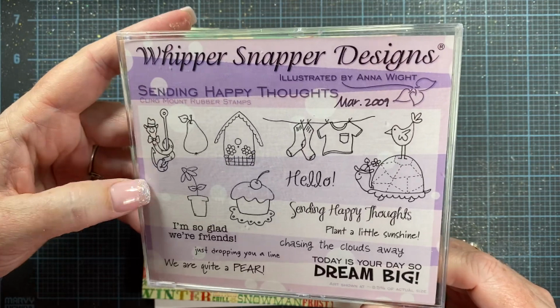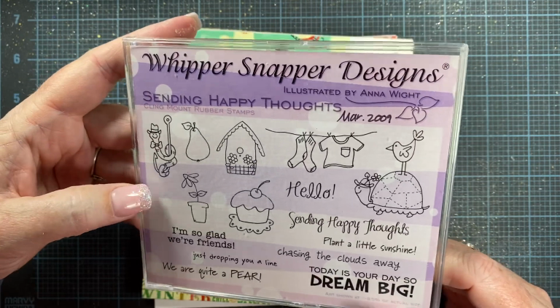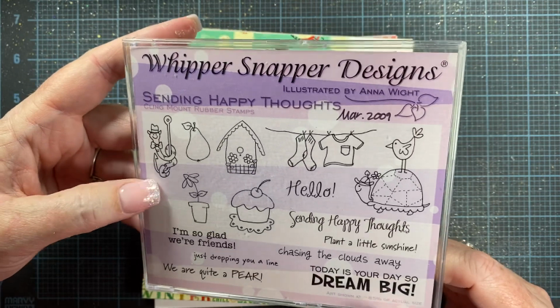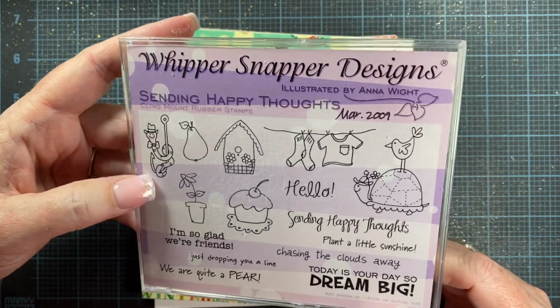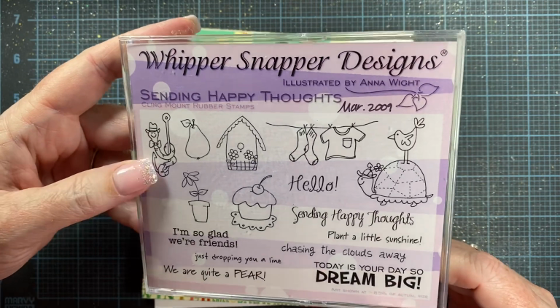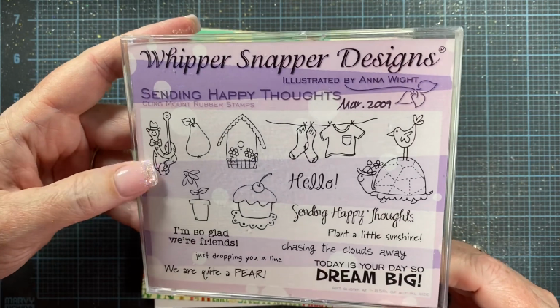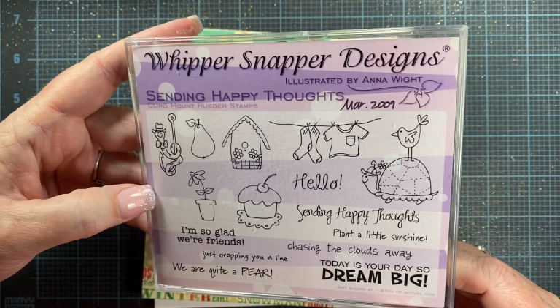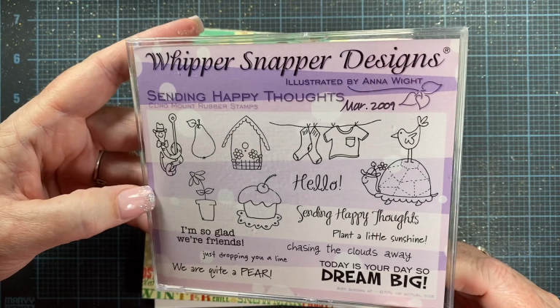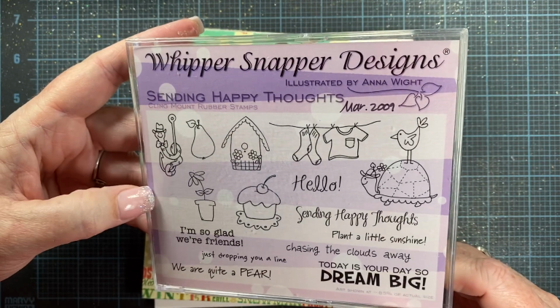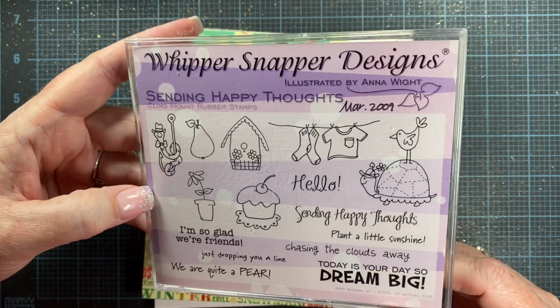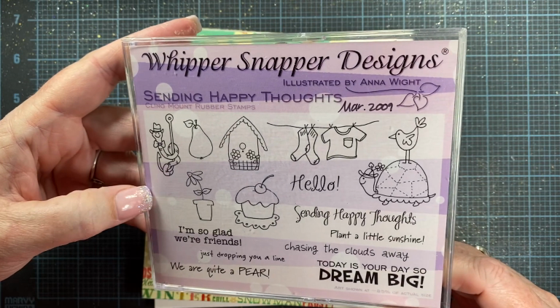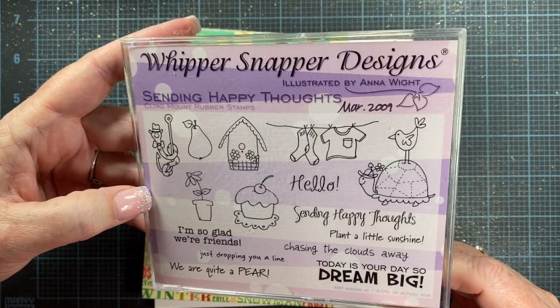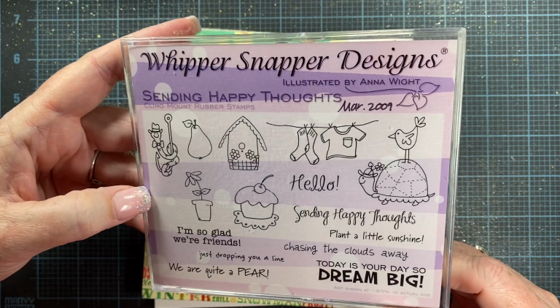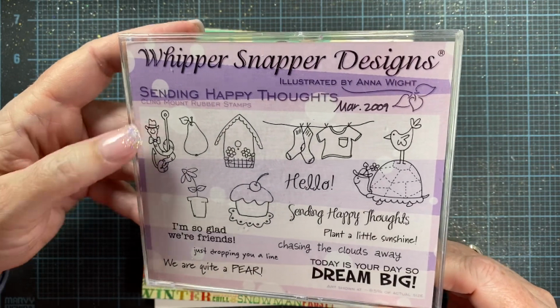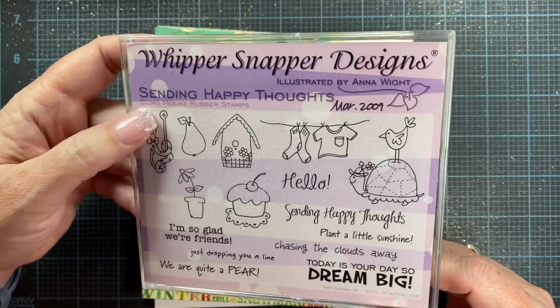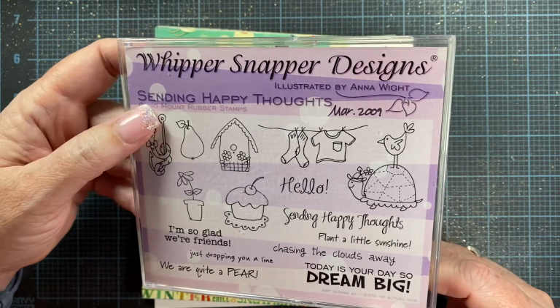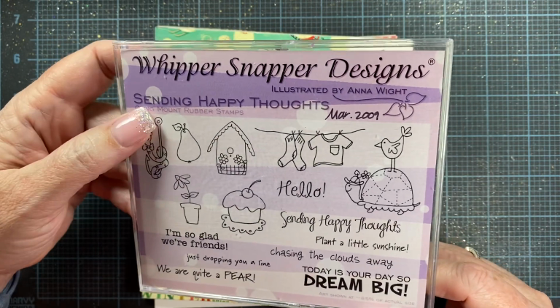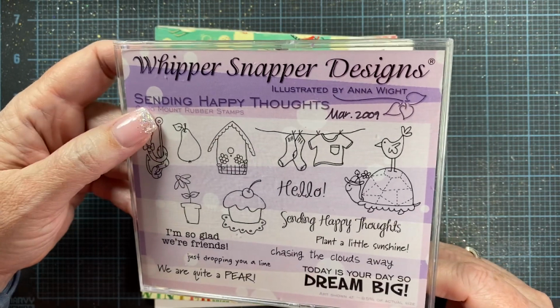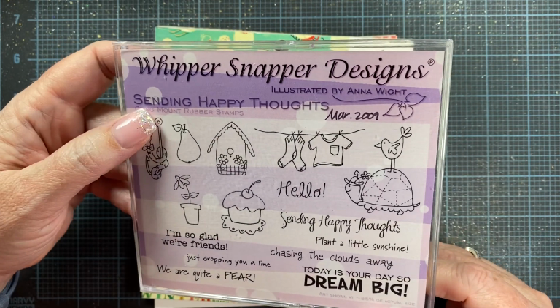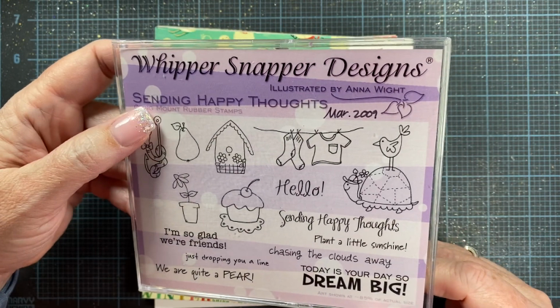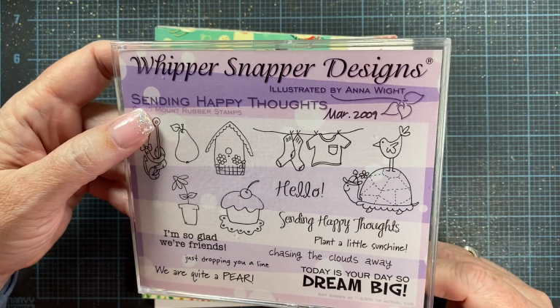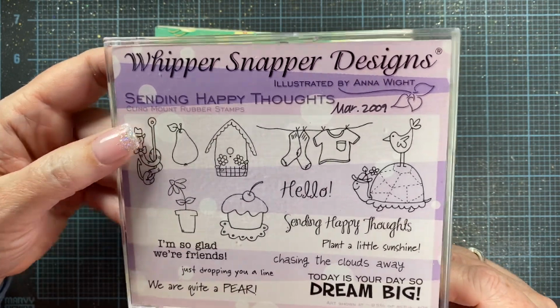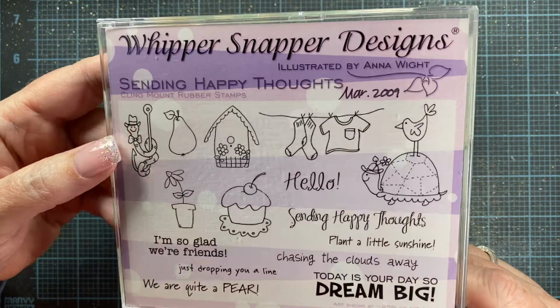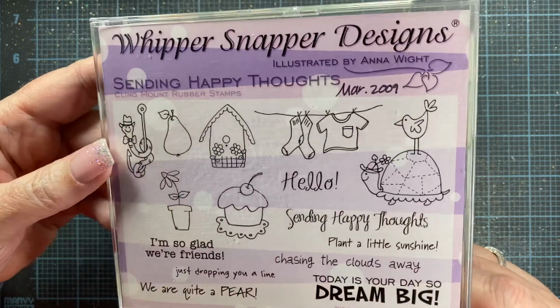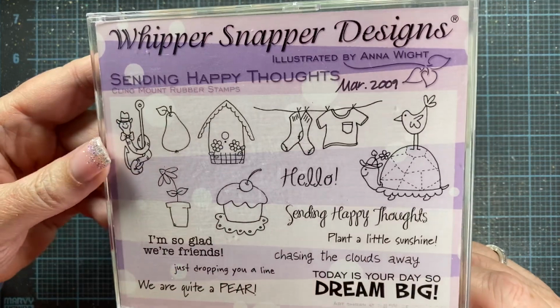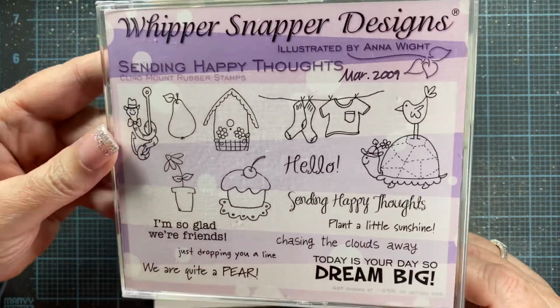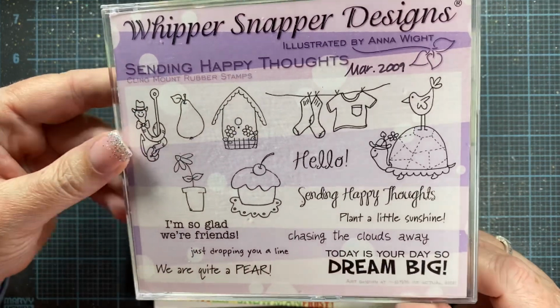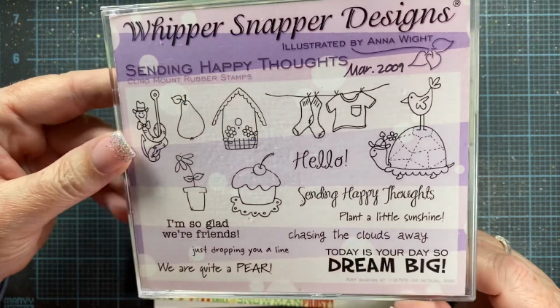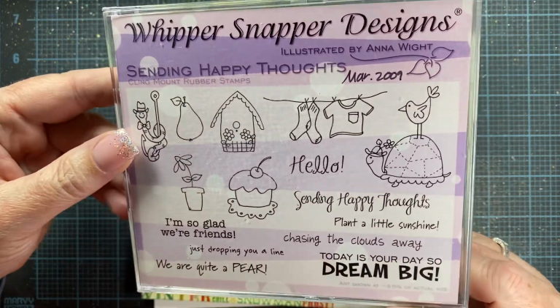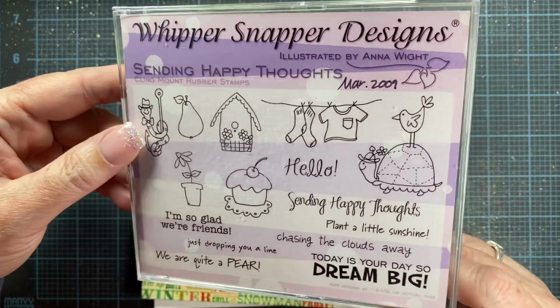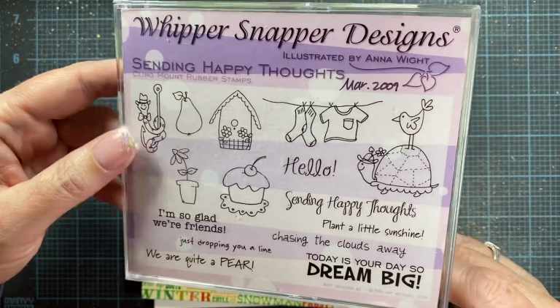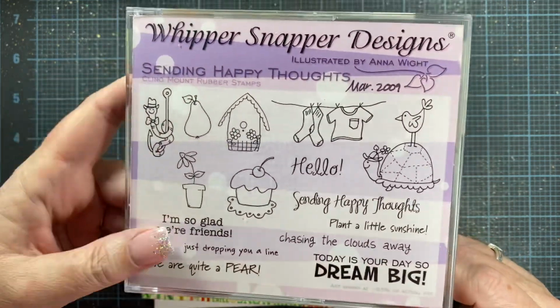I also used one or two sentiments from this one, which is the 'Sending Happy Thoughts' cling mount set.